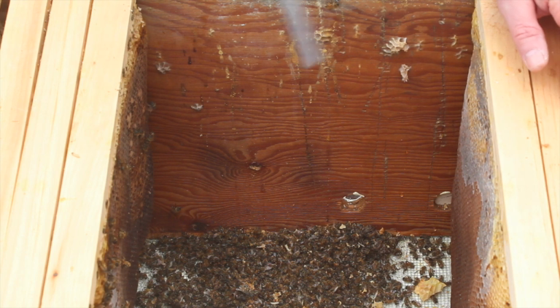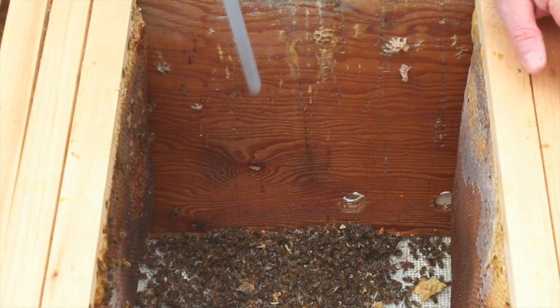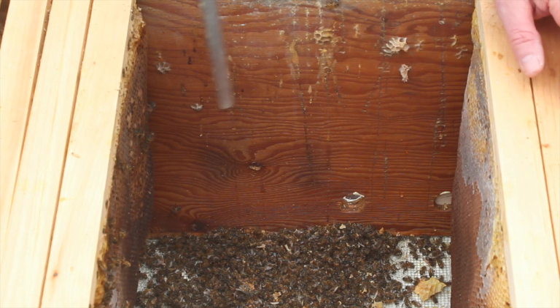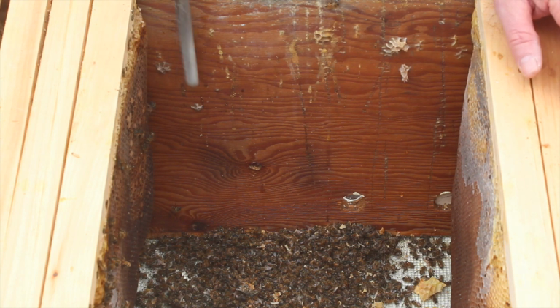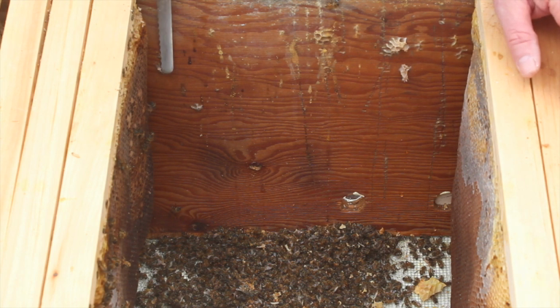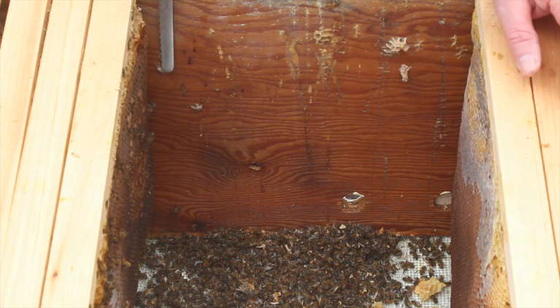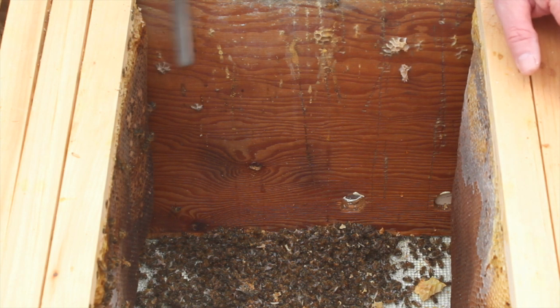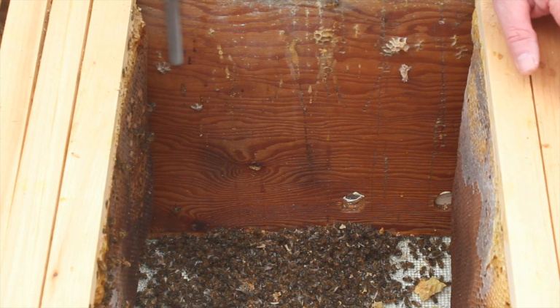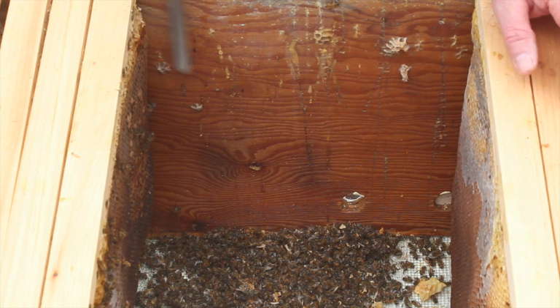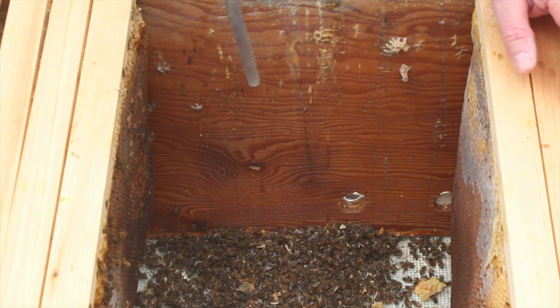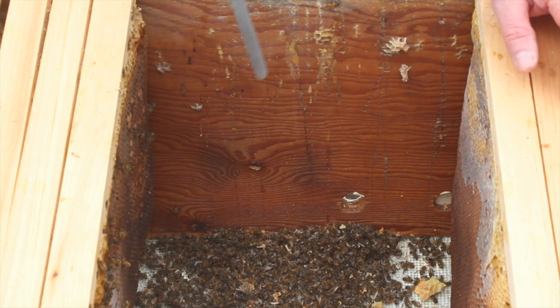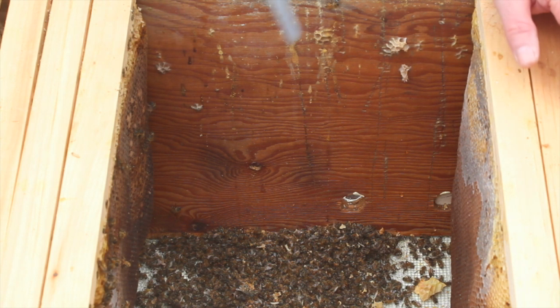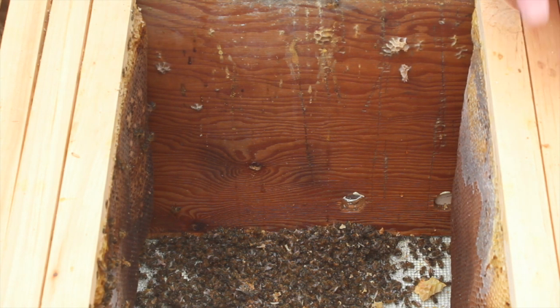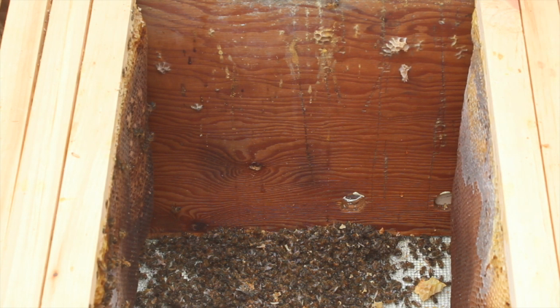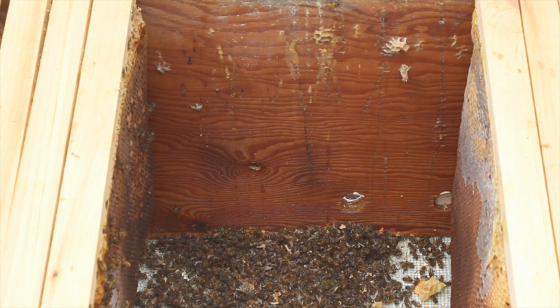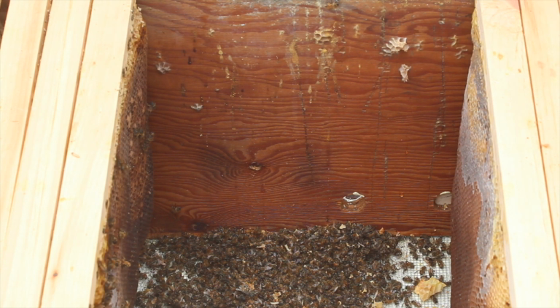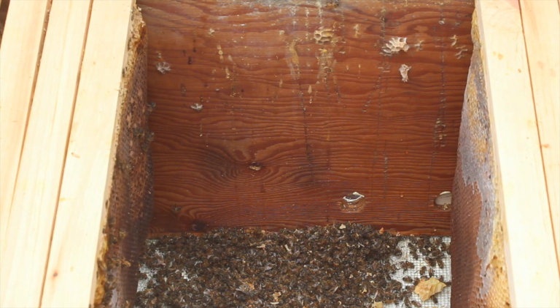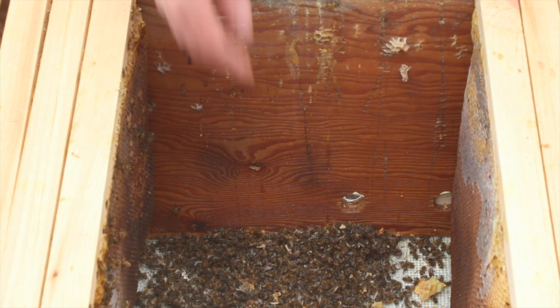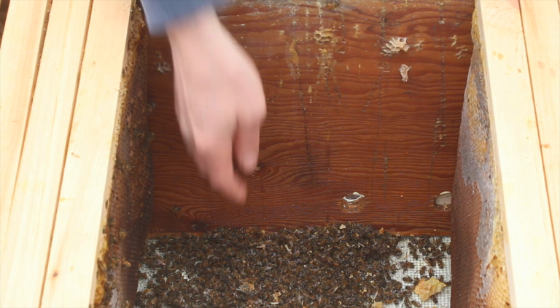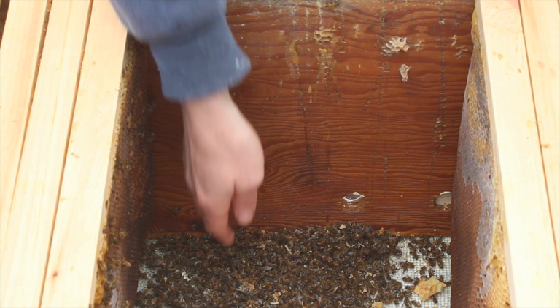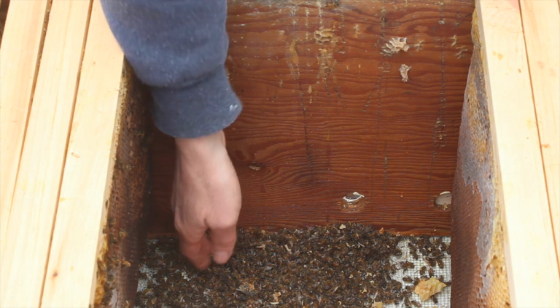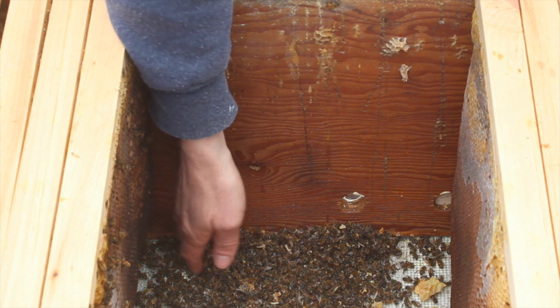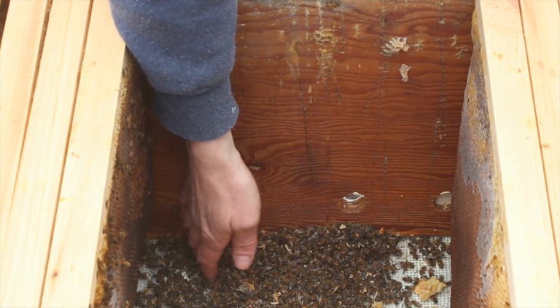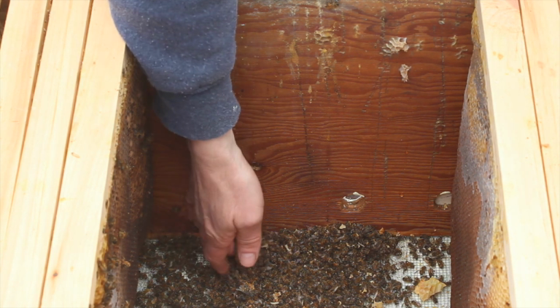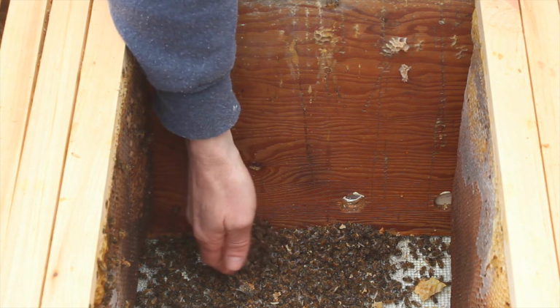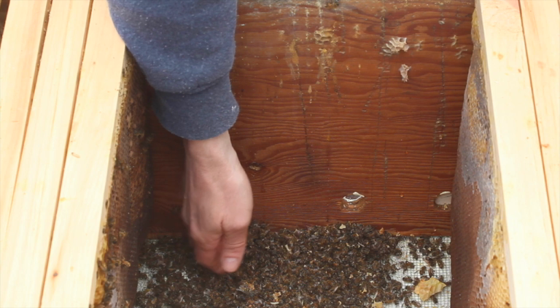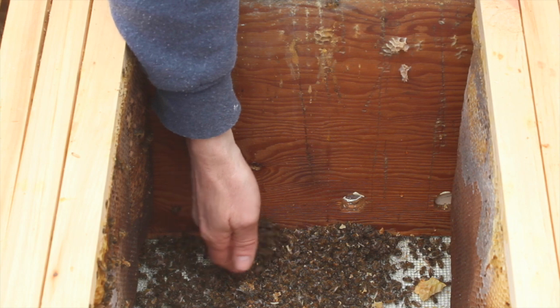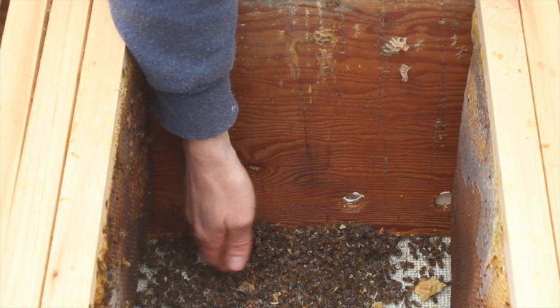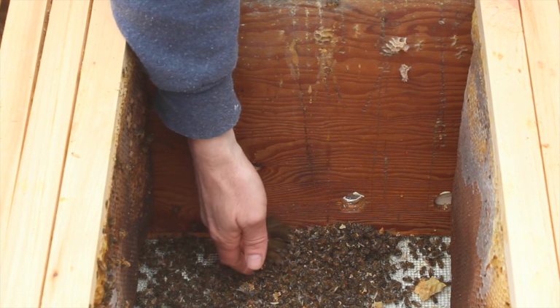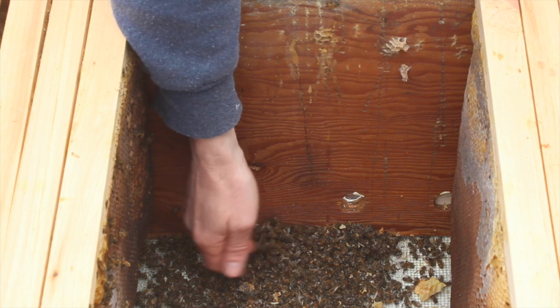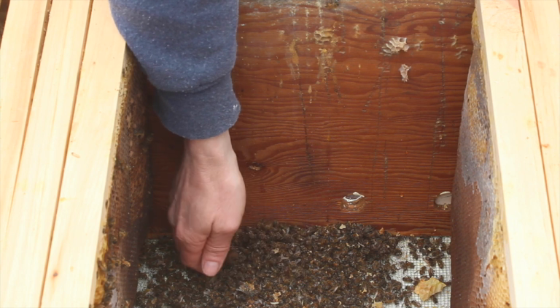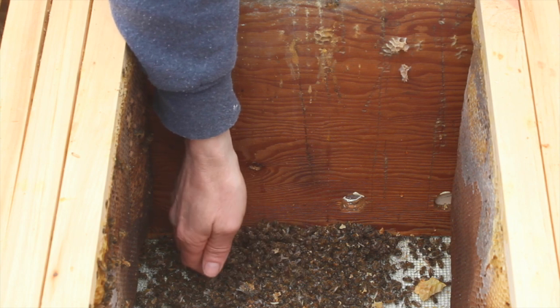I'll move the camera because now you can see all the dead bees.